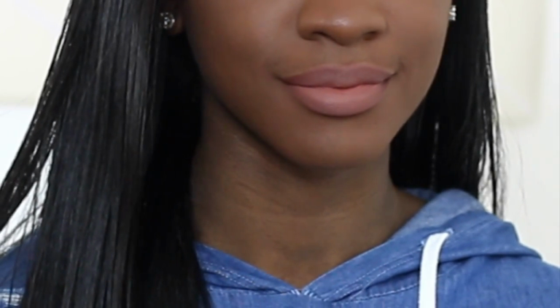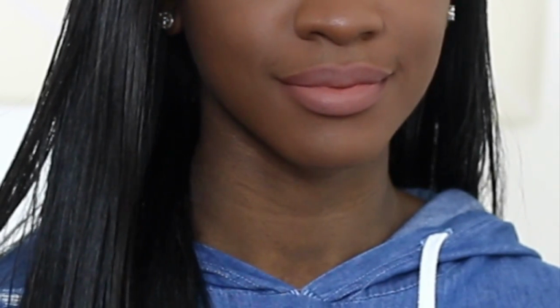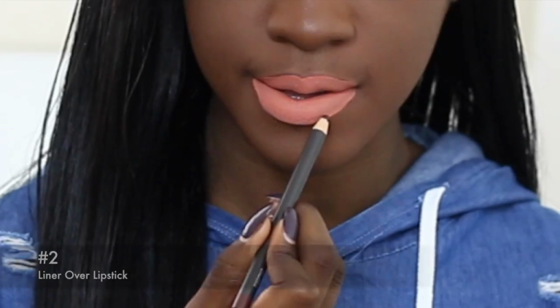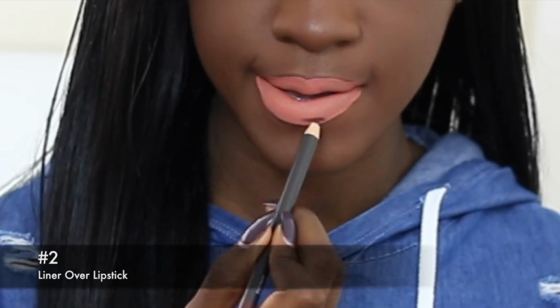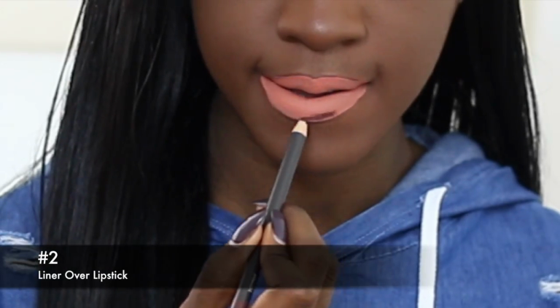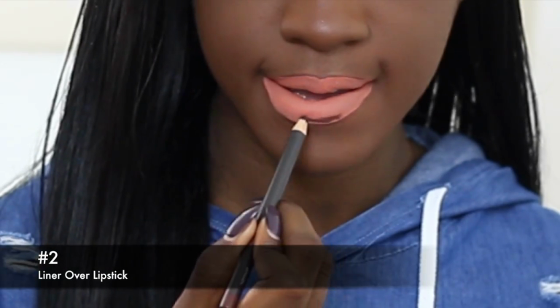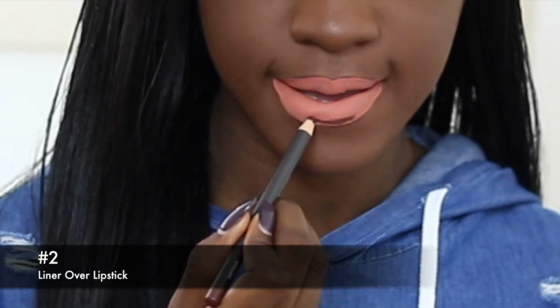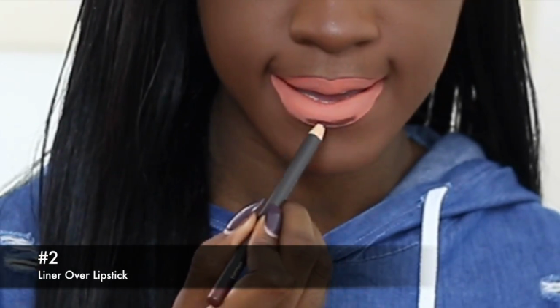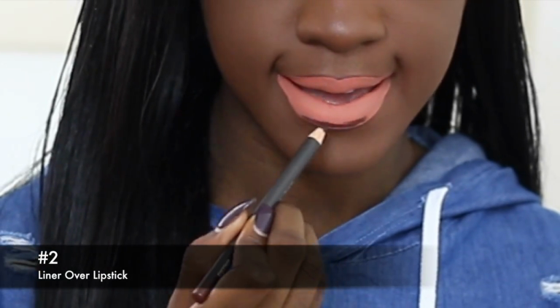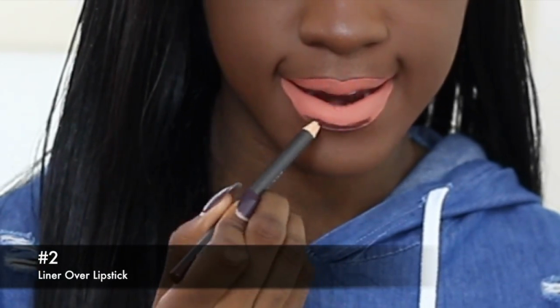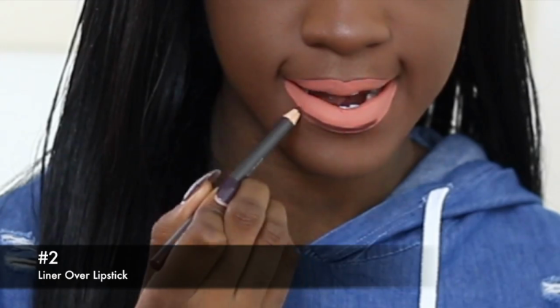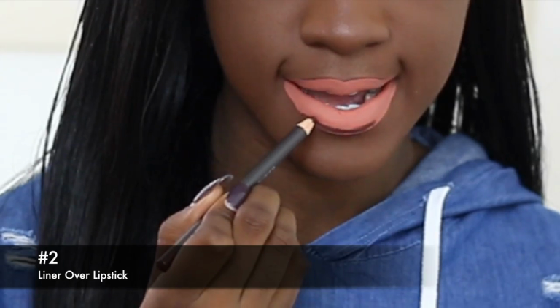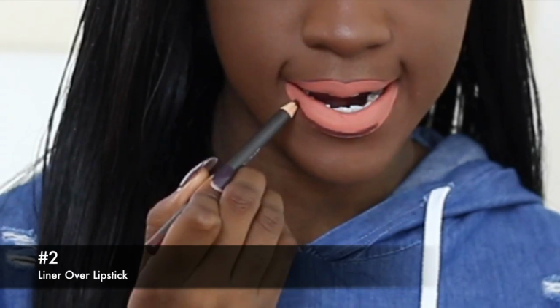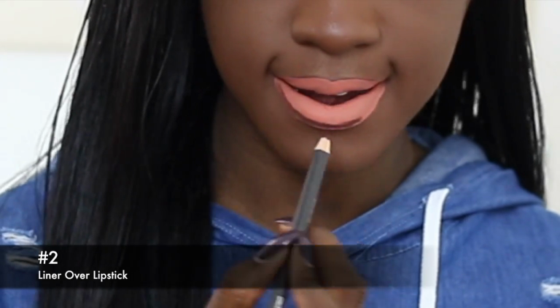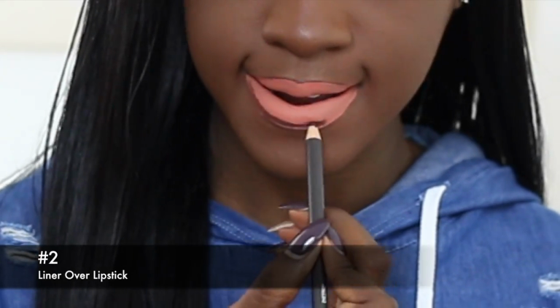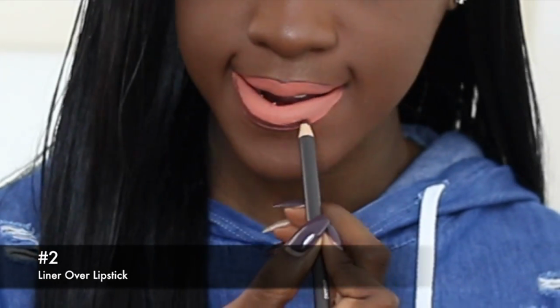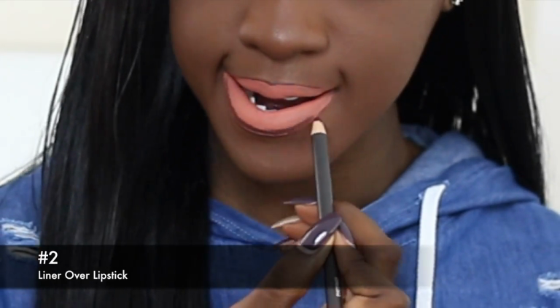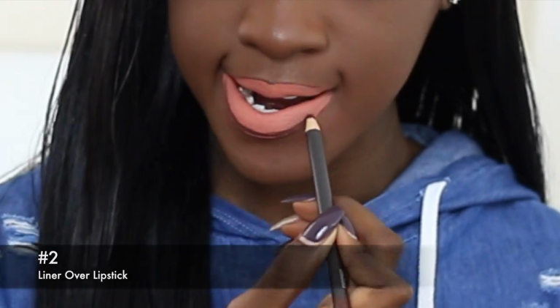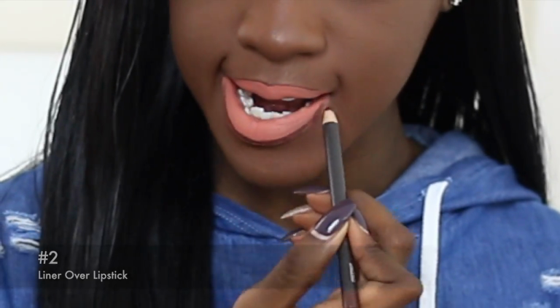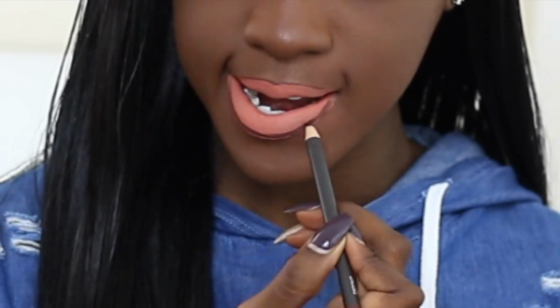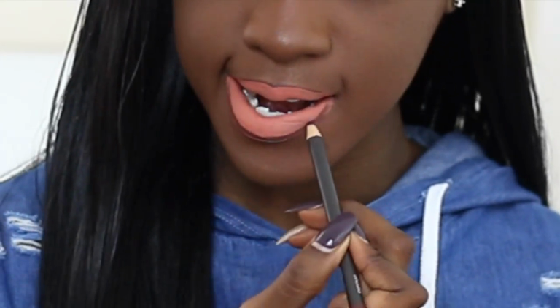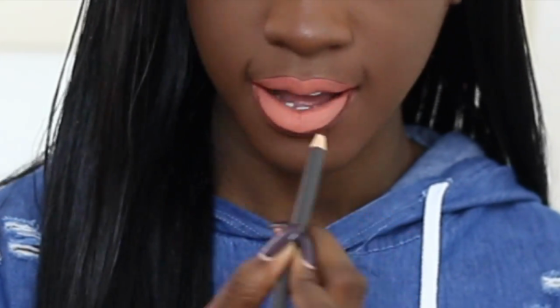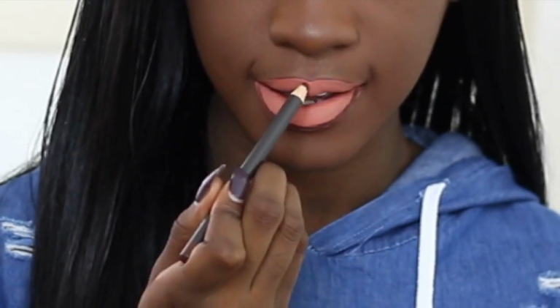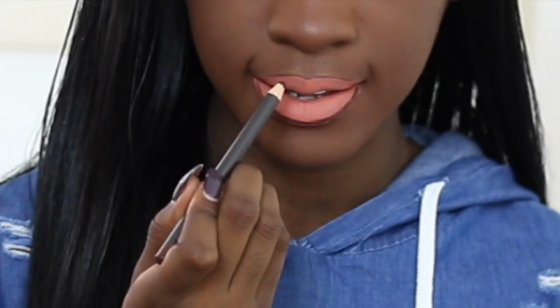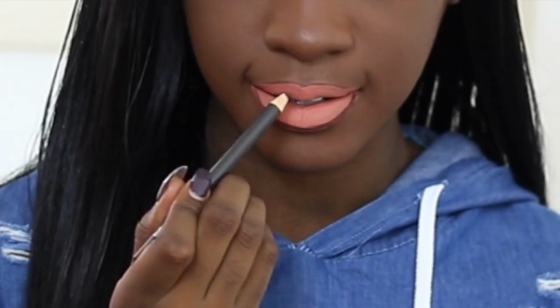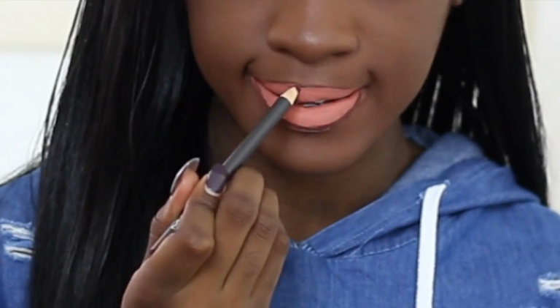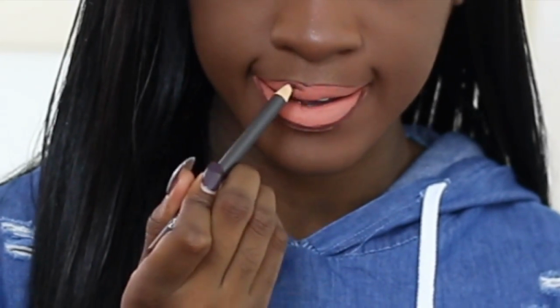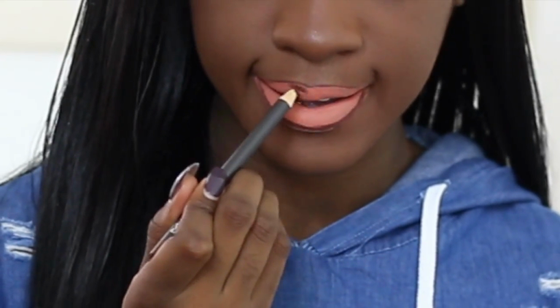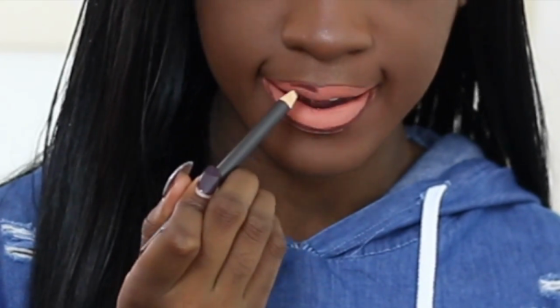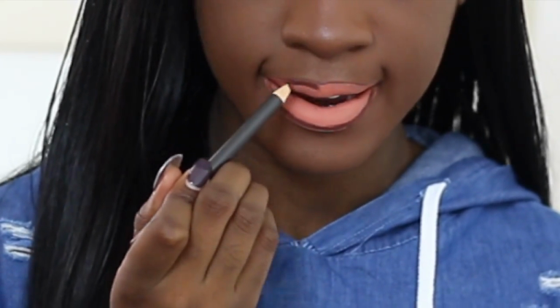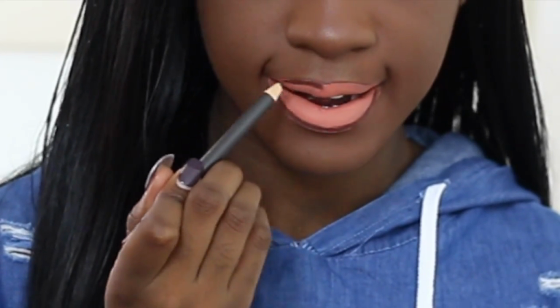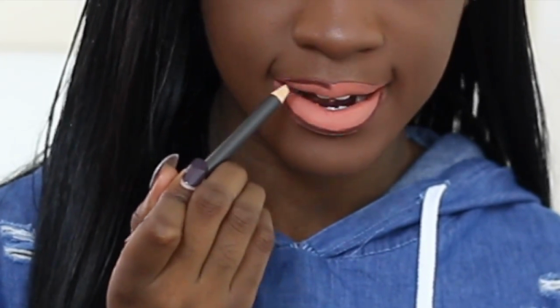The second way is to line your lips on top of the lipstick. This is probably my least favorite way of lining my lips.